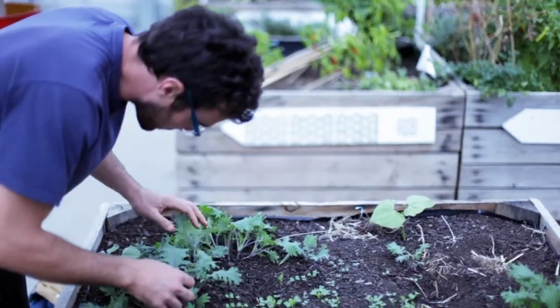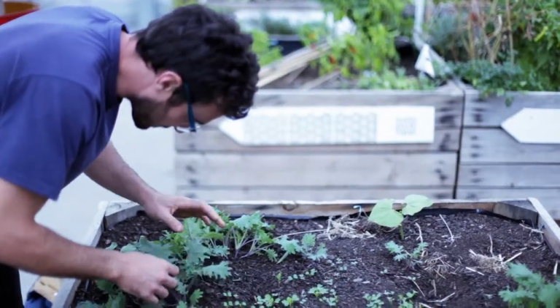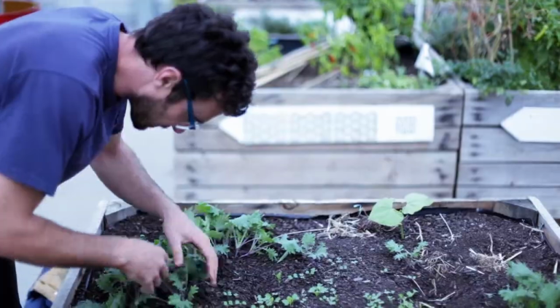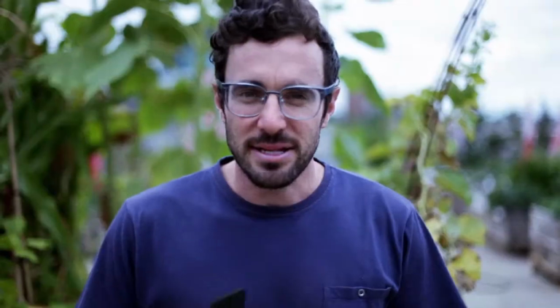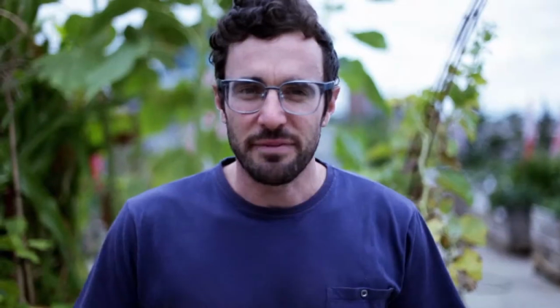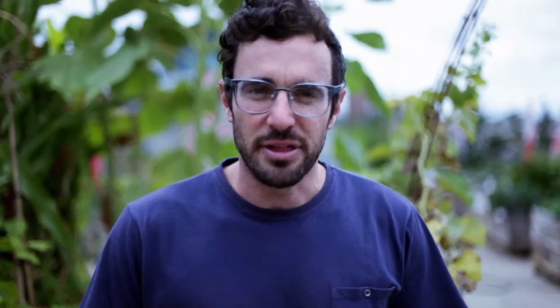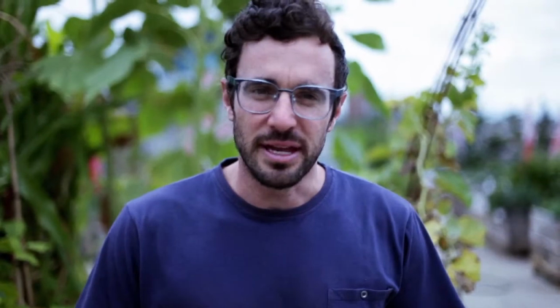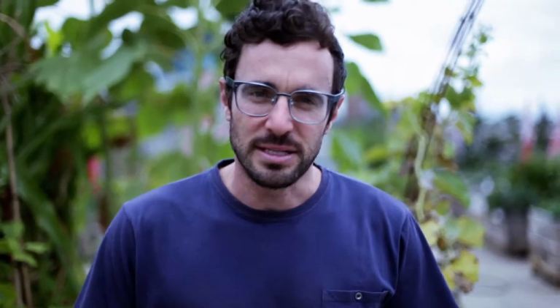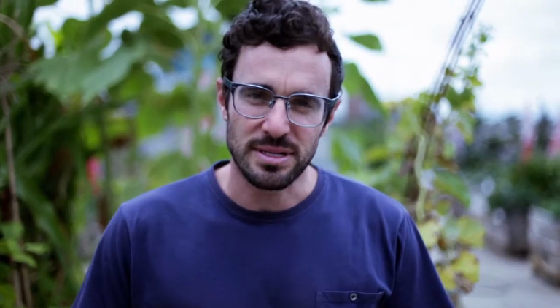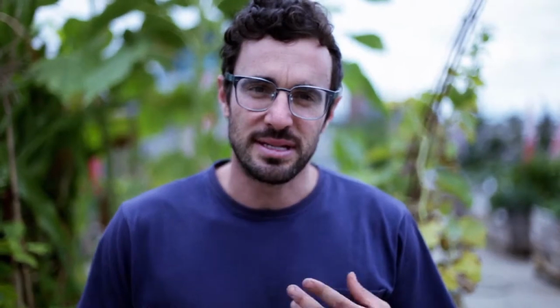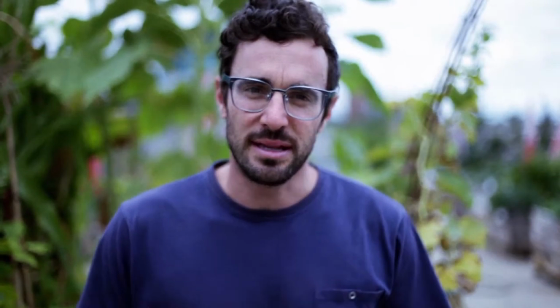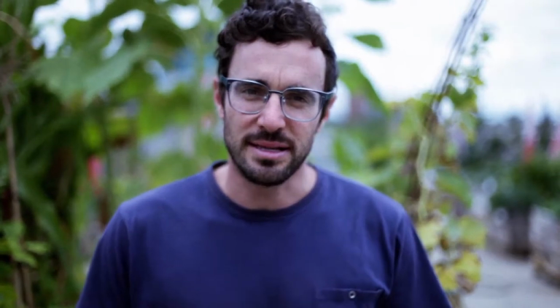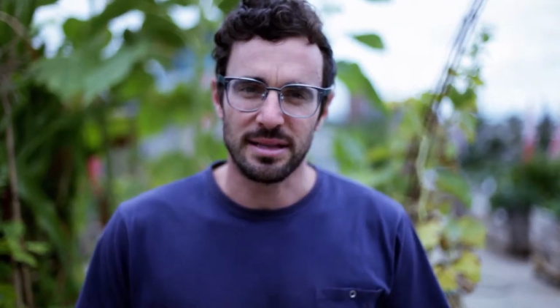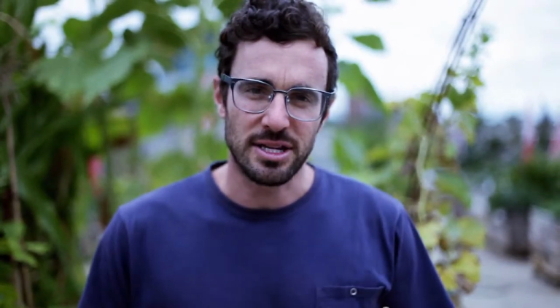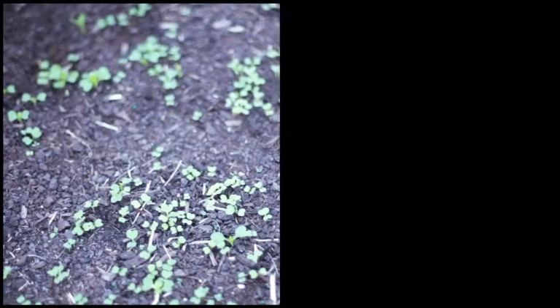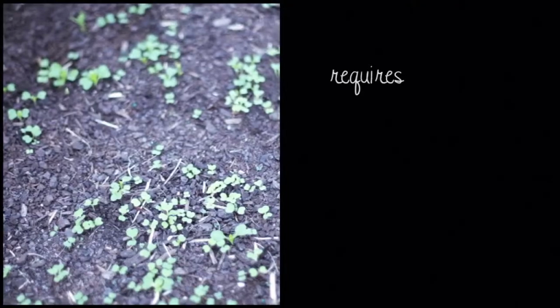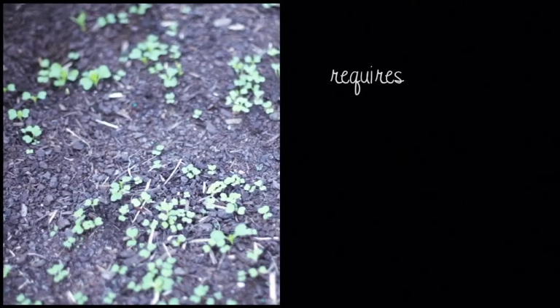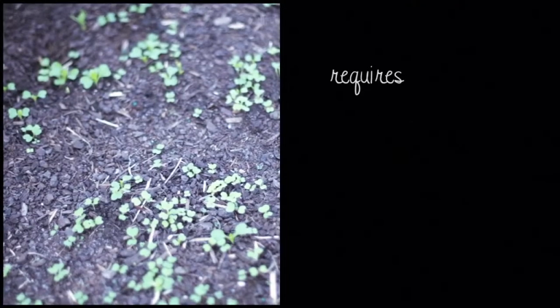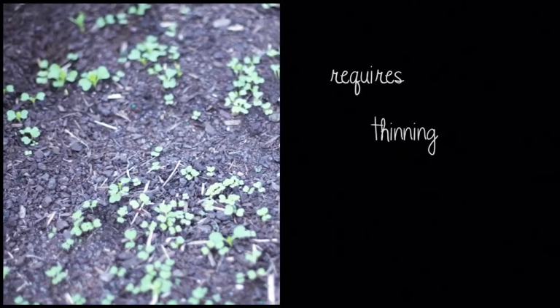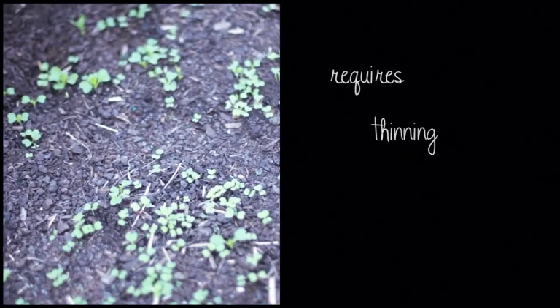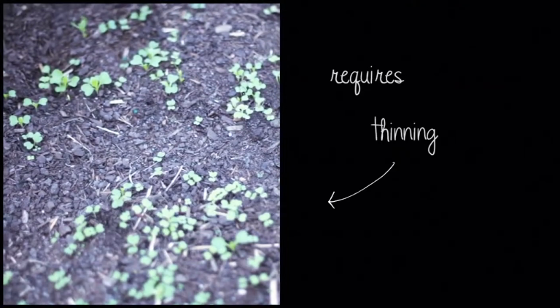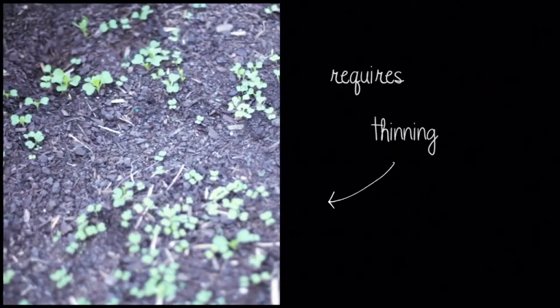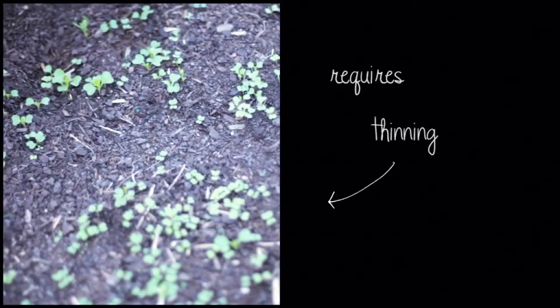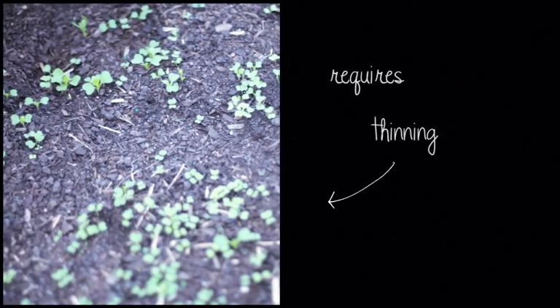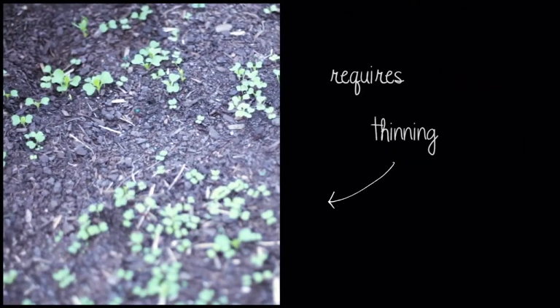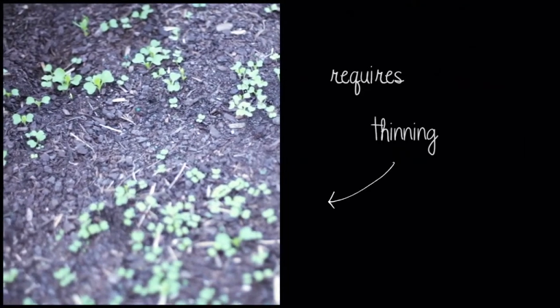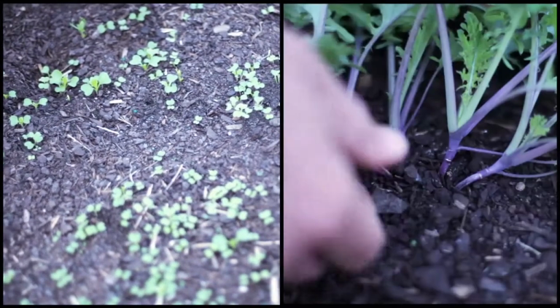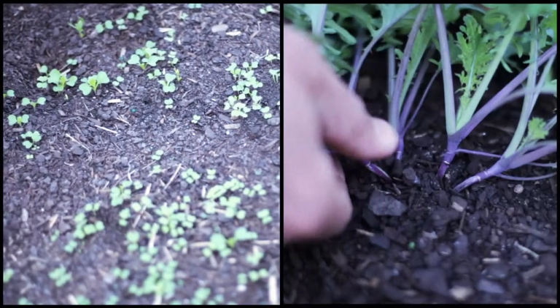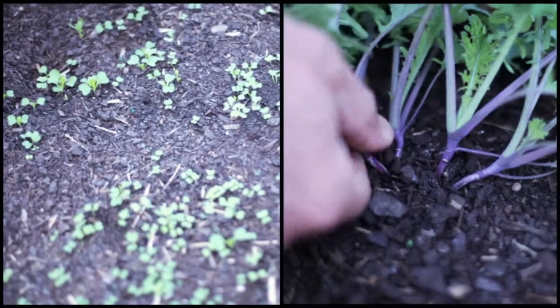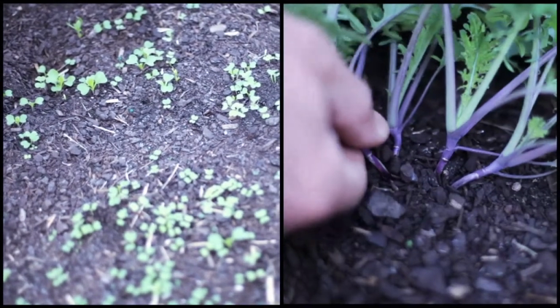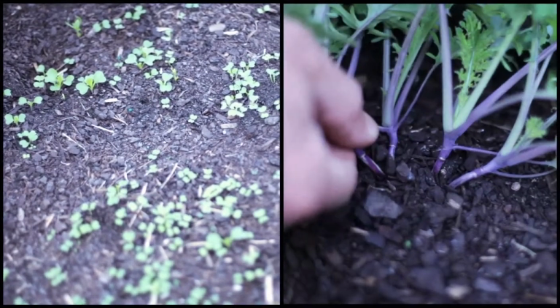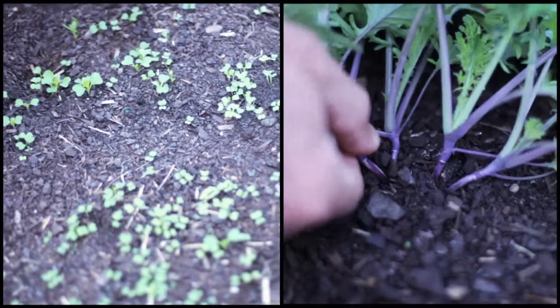The best time for thinning is once the seedlings are large enough to handle, but not so large that the roots become intertwined.